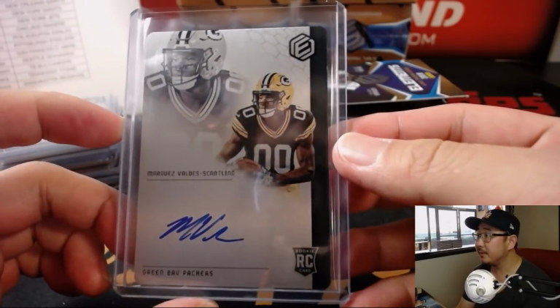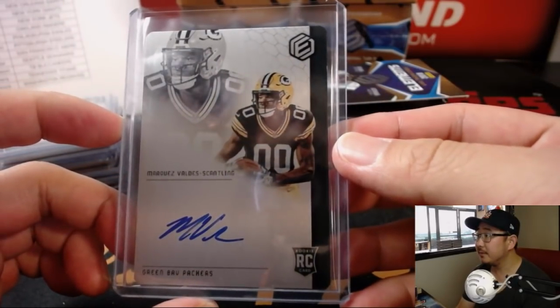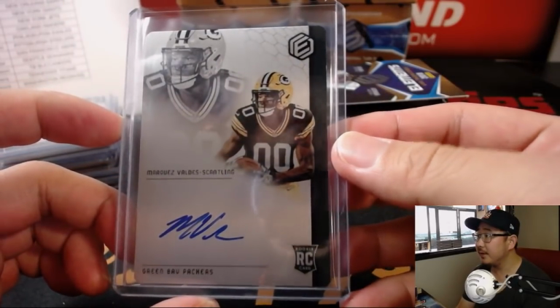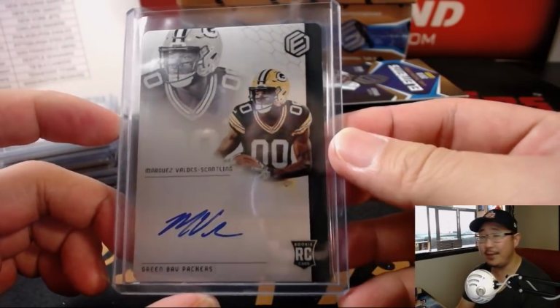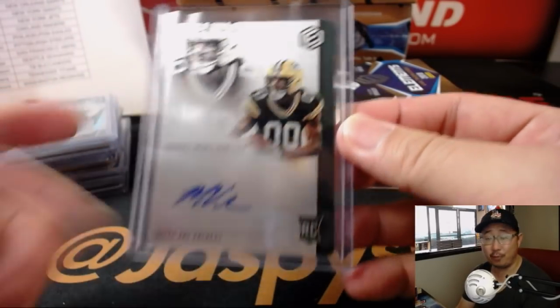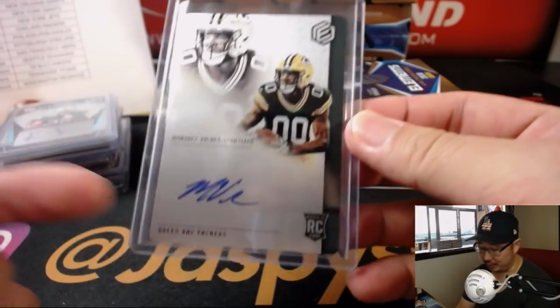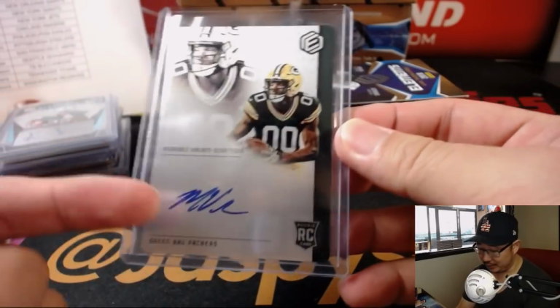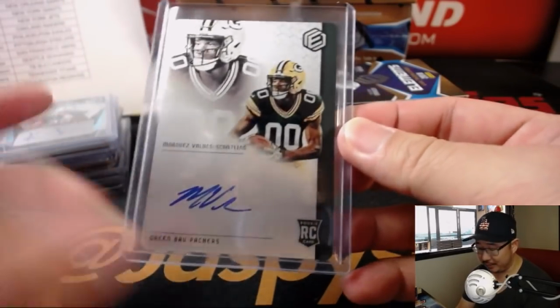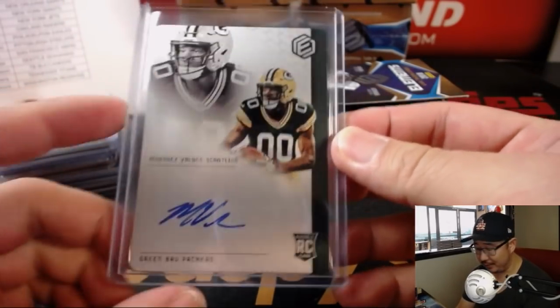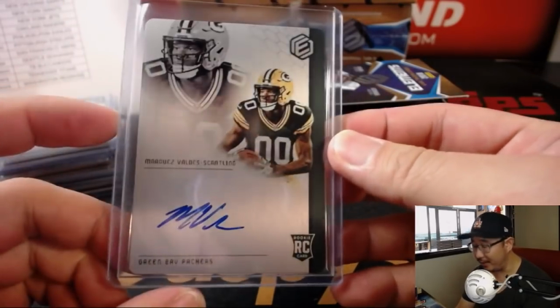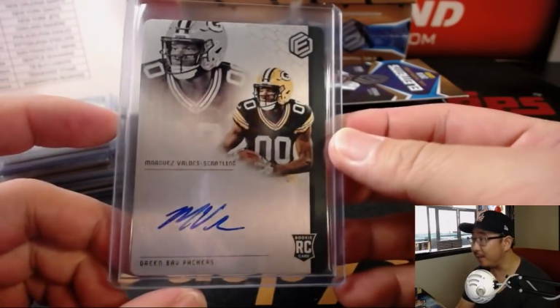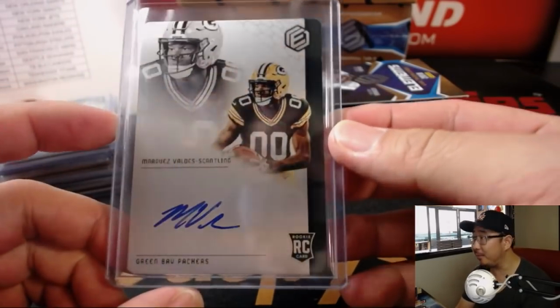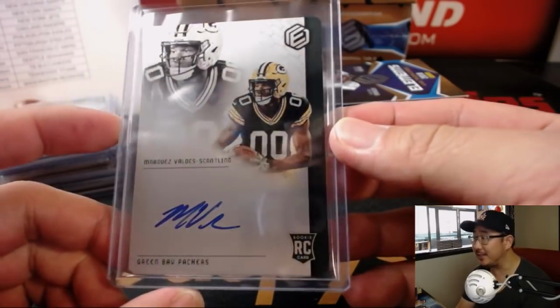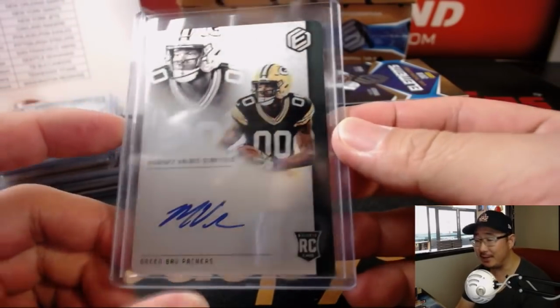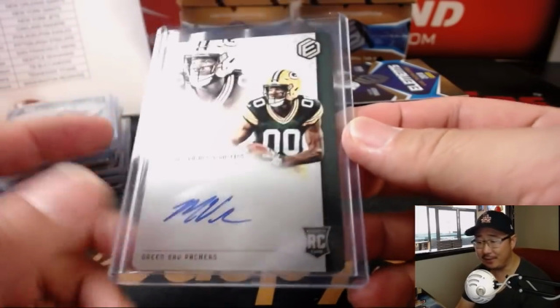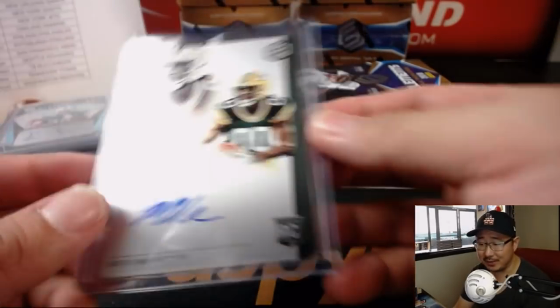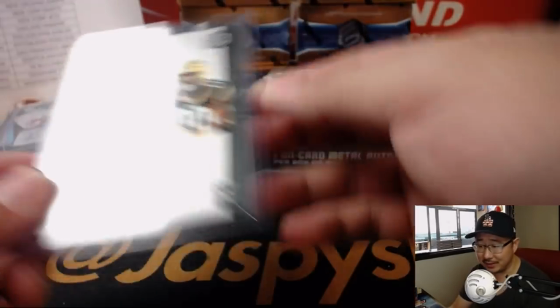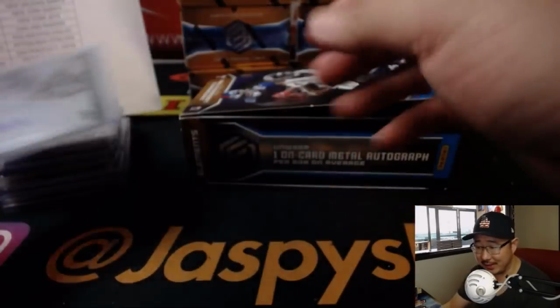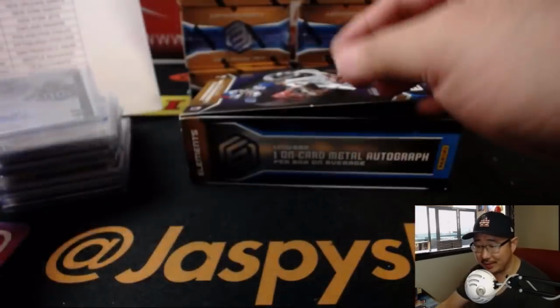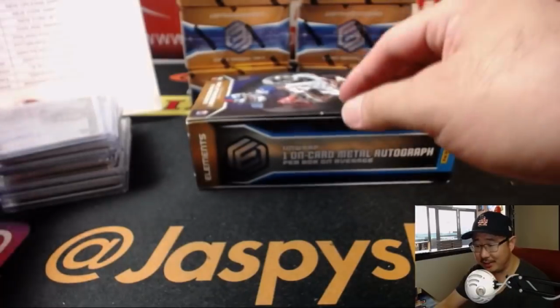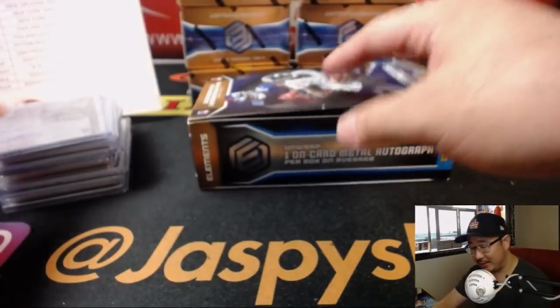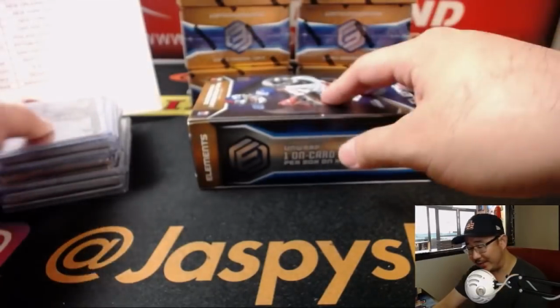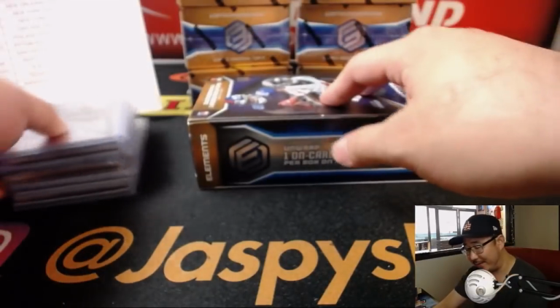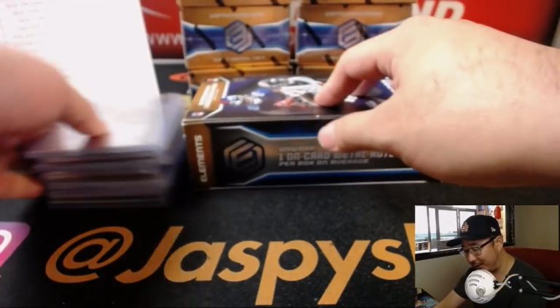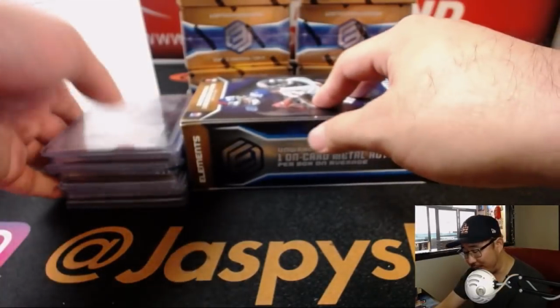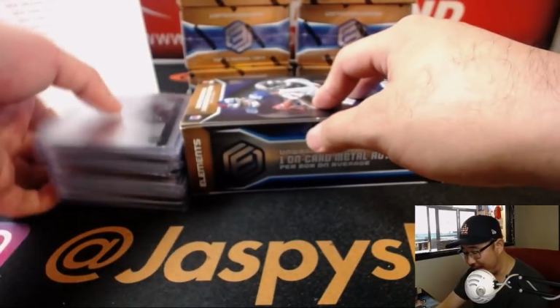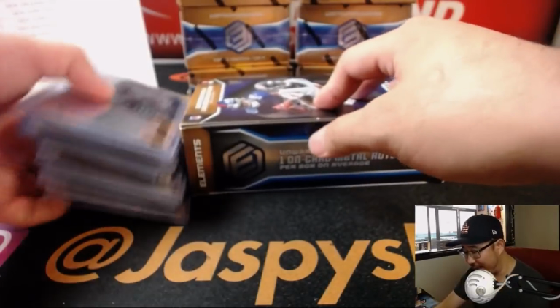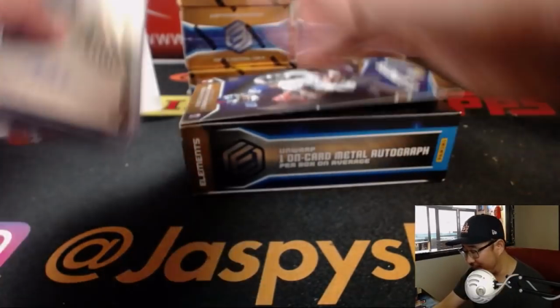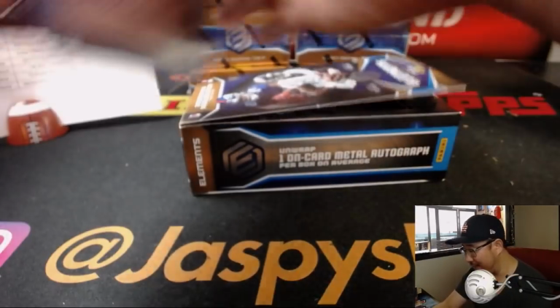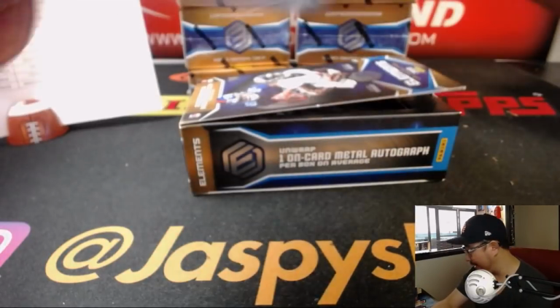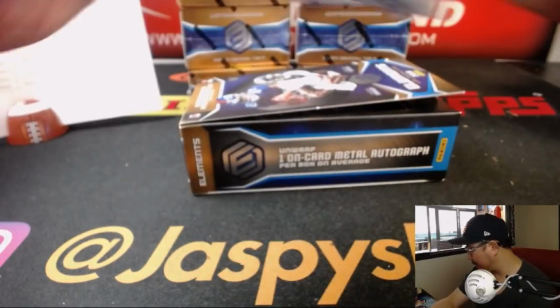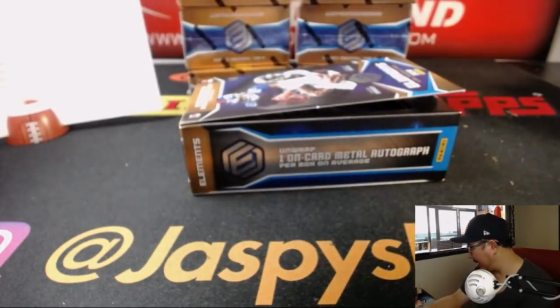And of course the on-plate stuff always looks nice. Scott McNulty with the Packers. All right, next box.